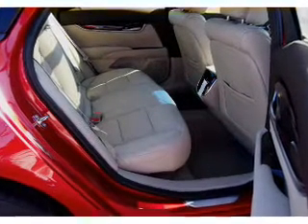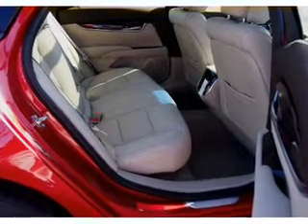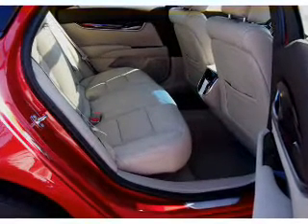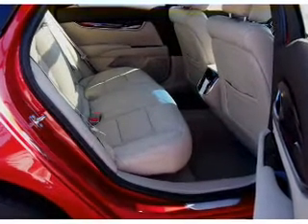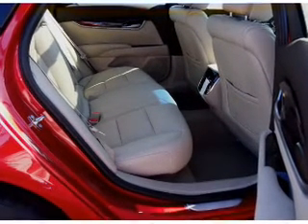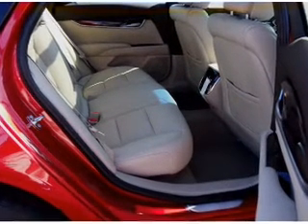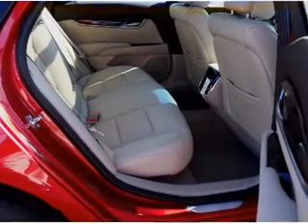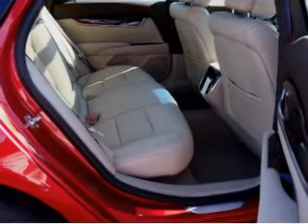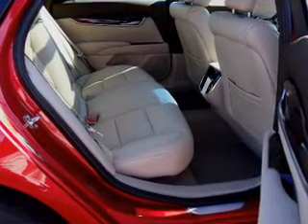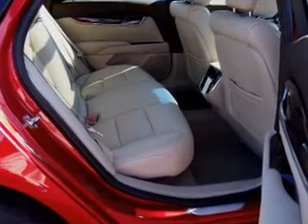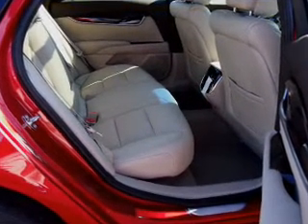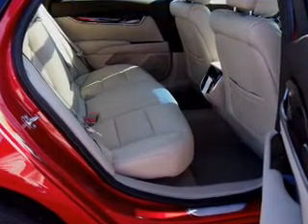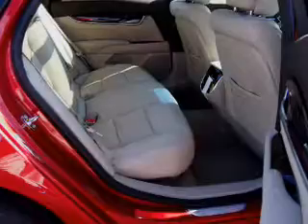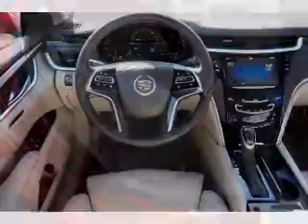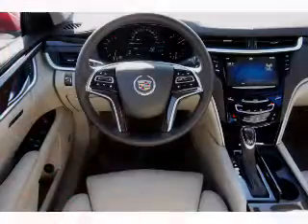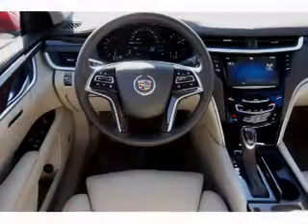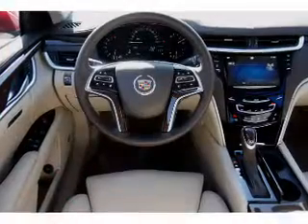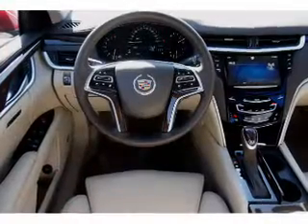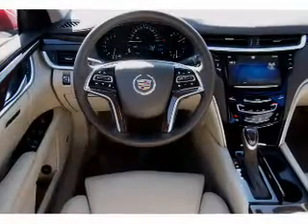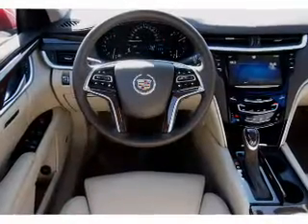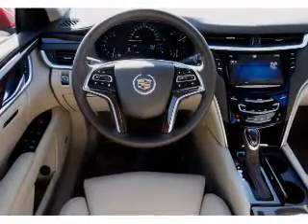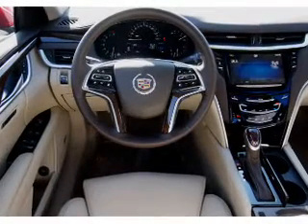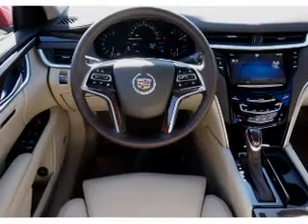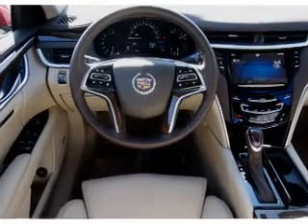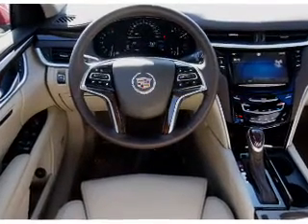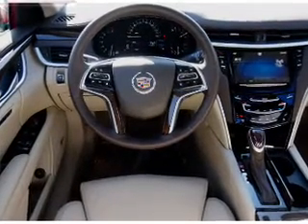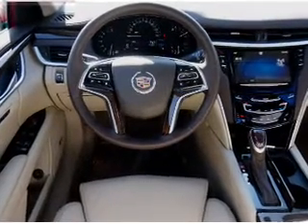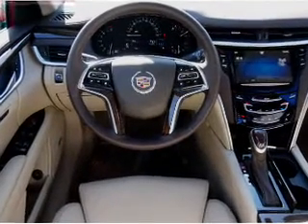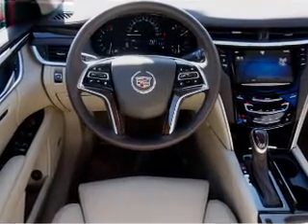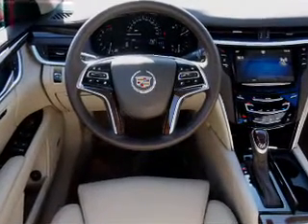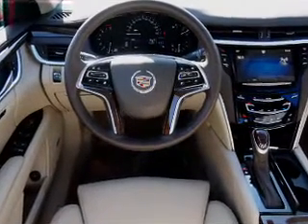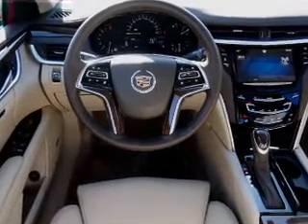Heated seats make cold weather driving more endurable. Let the outside in with a power sunroof. And memory settings make for a more comfortable ride.